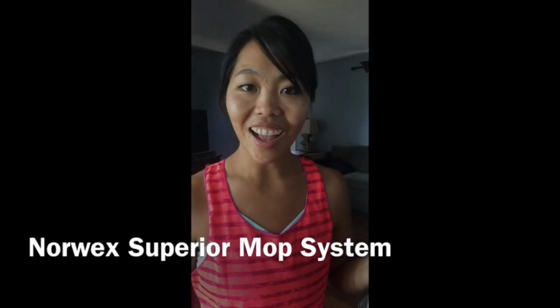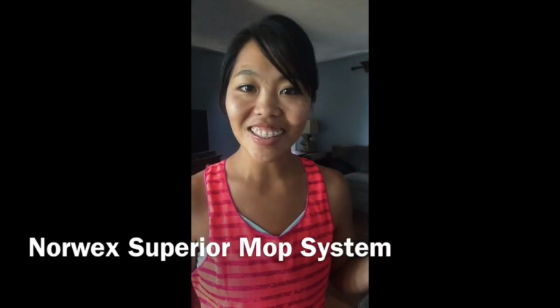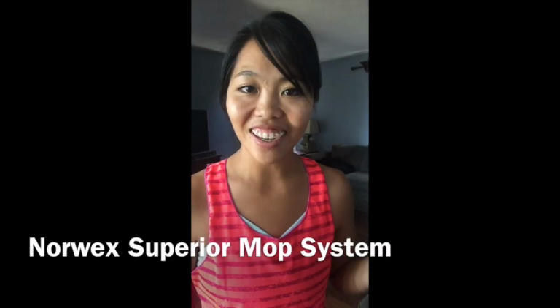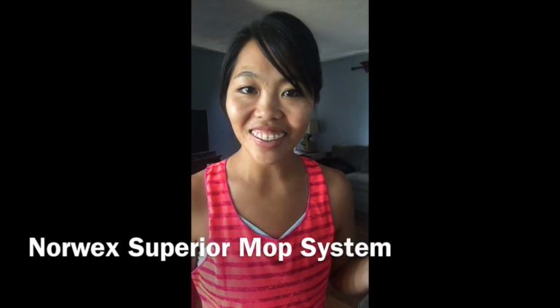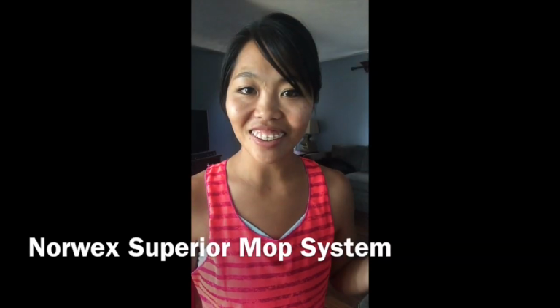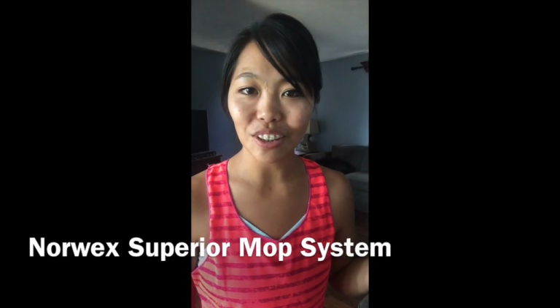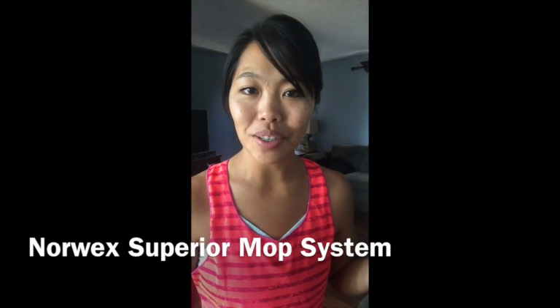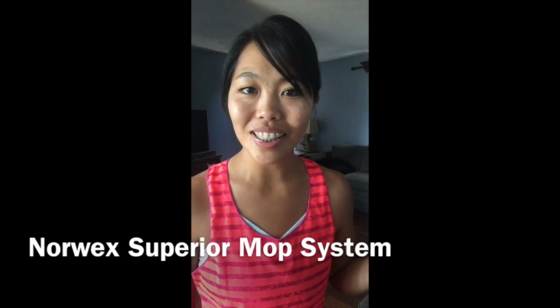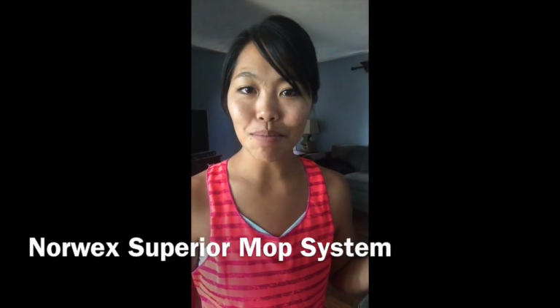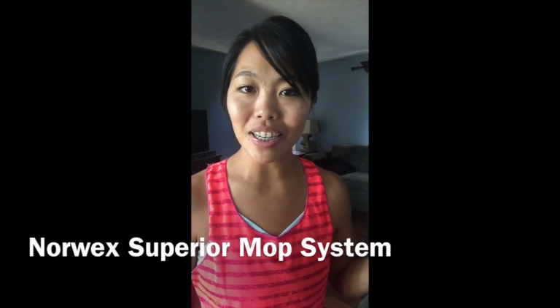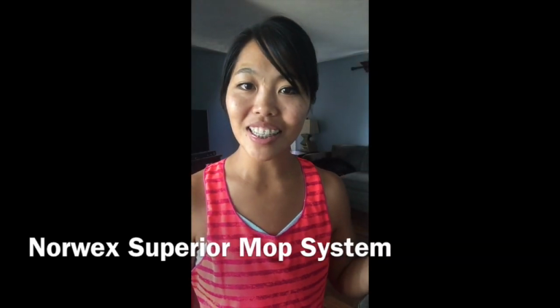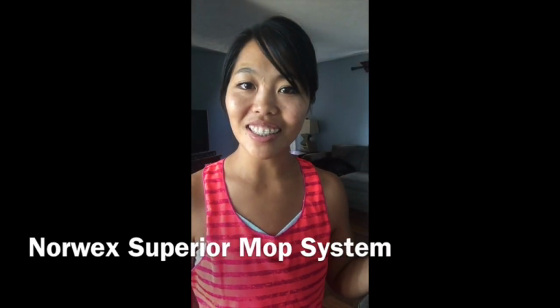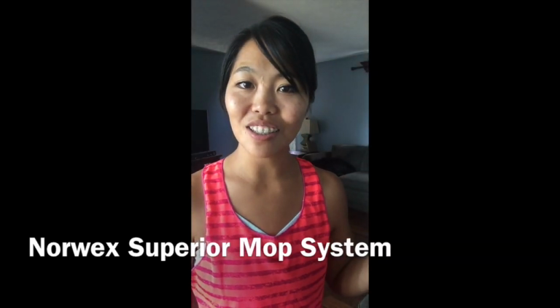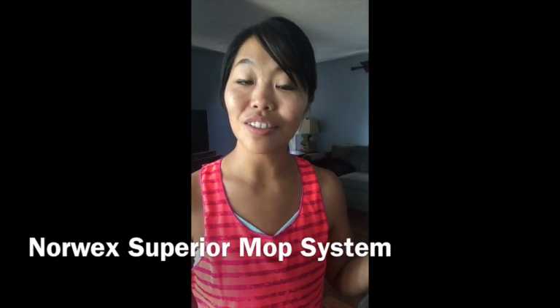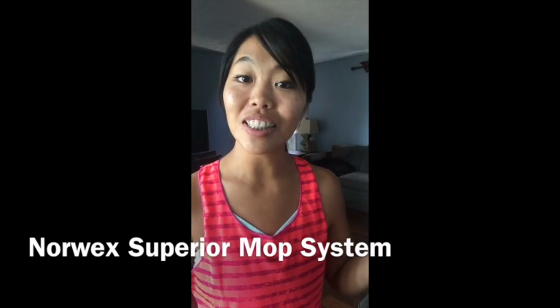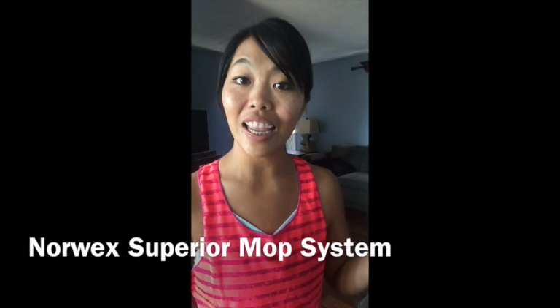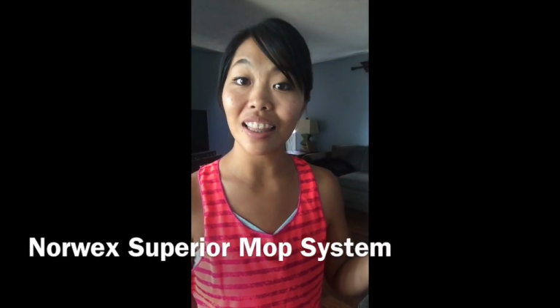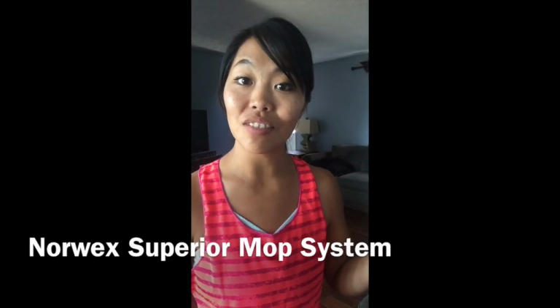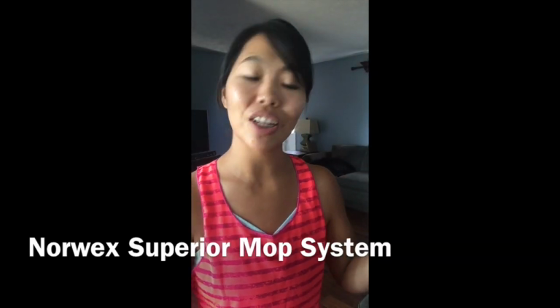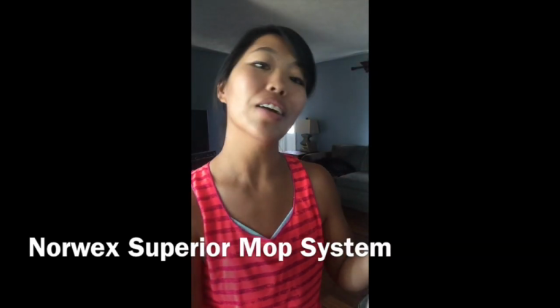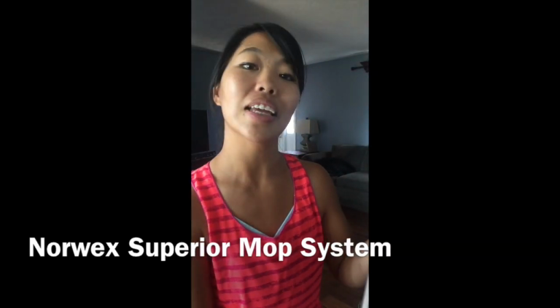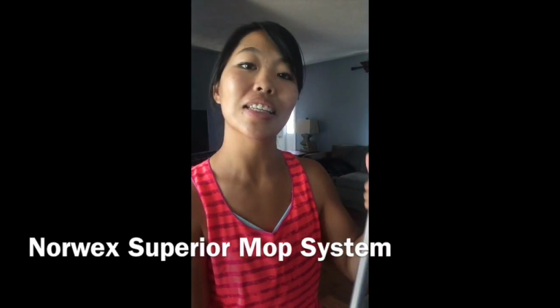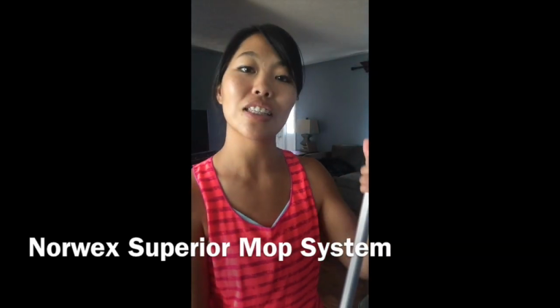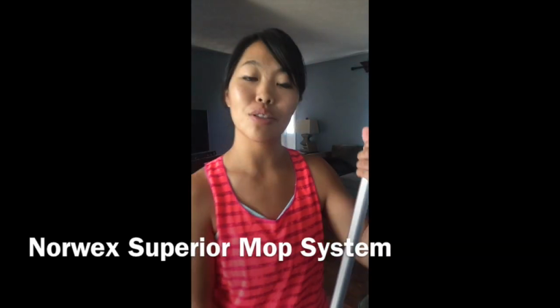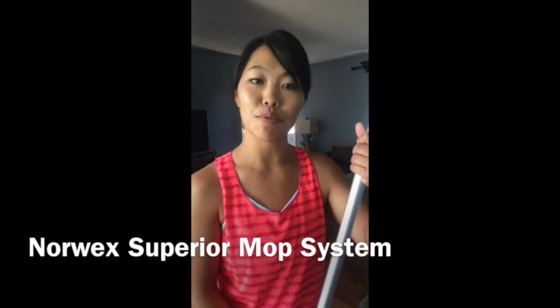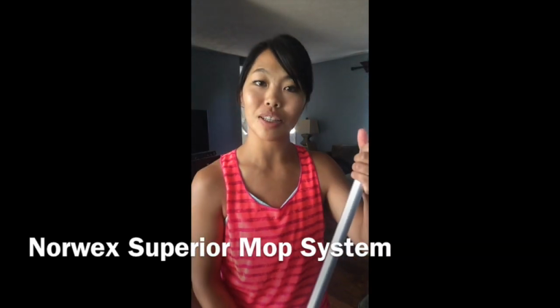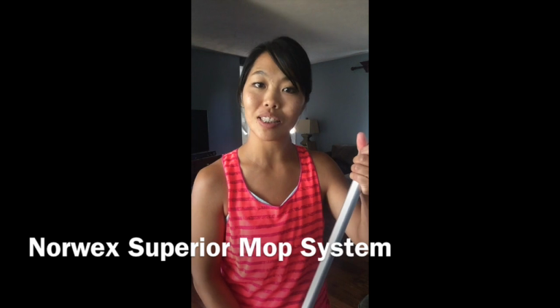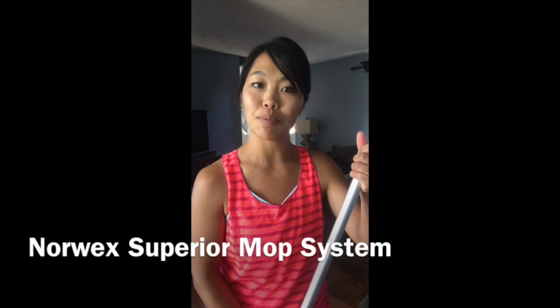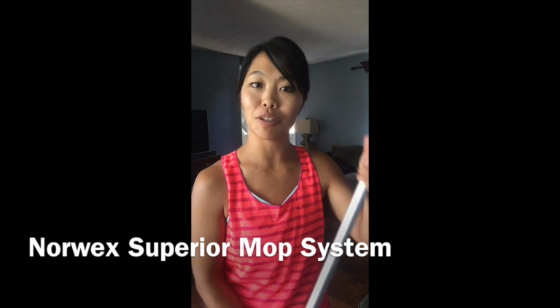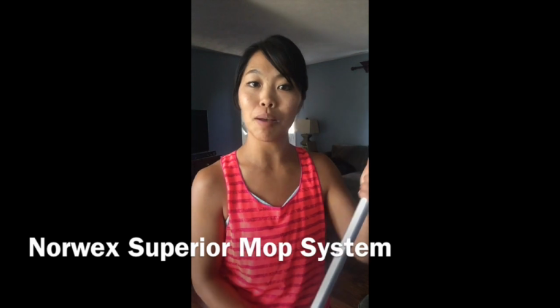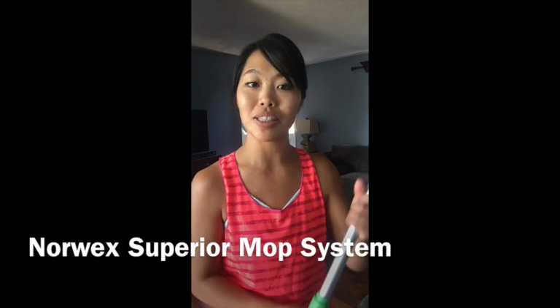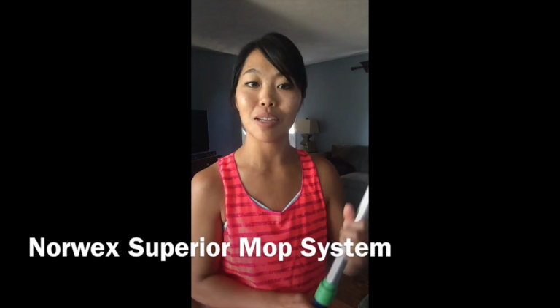Hi, it's Kara Hiller, your Norwex Independent Sales Consultant, and this video is to demonstrate the Superior Mop System.